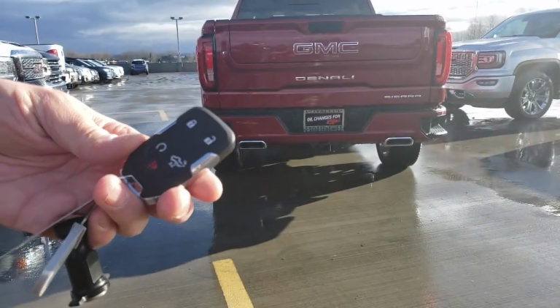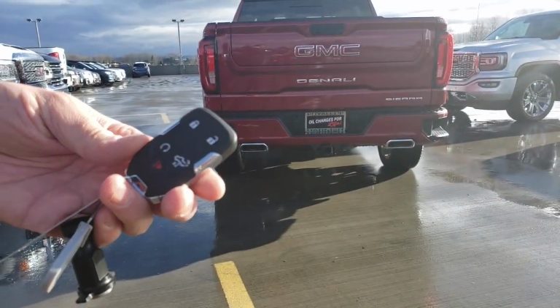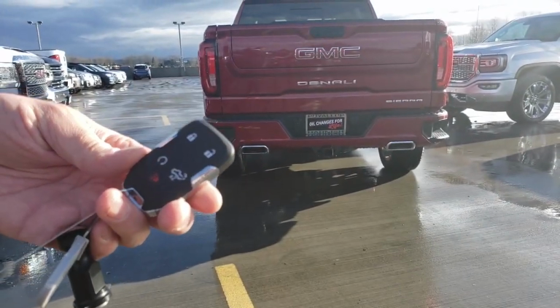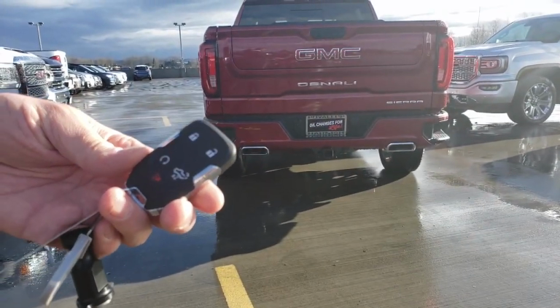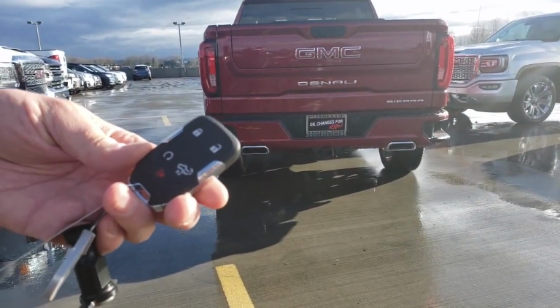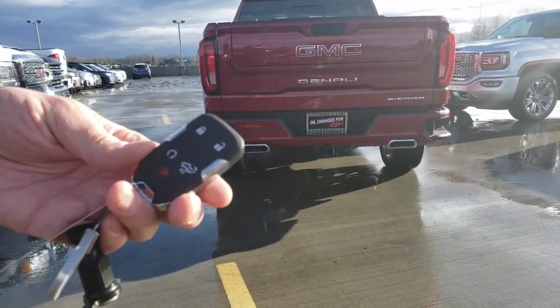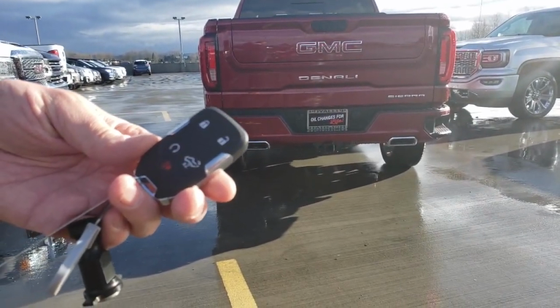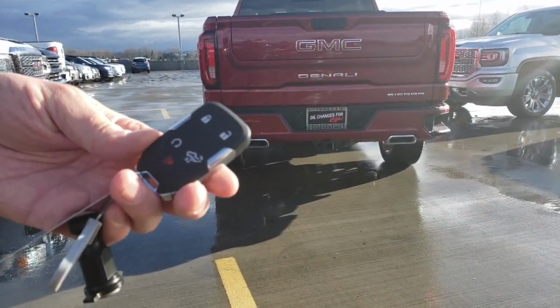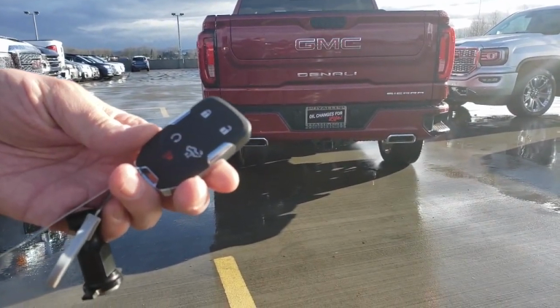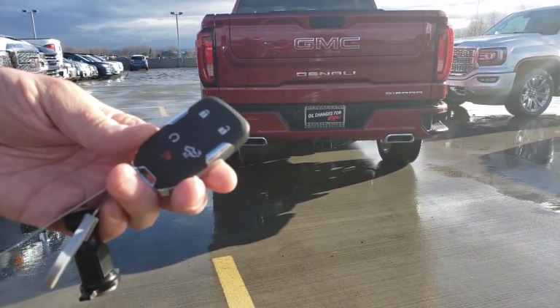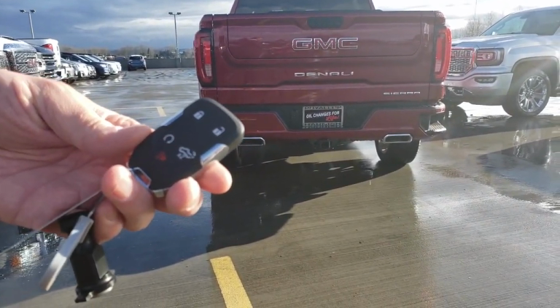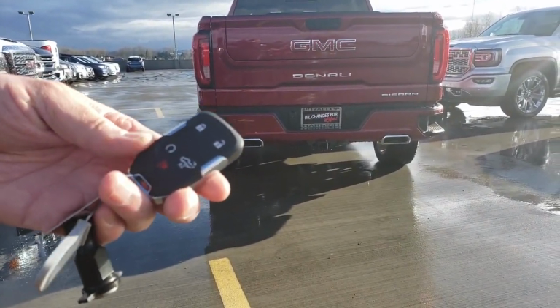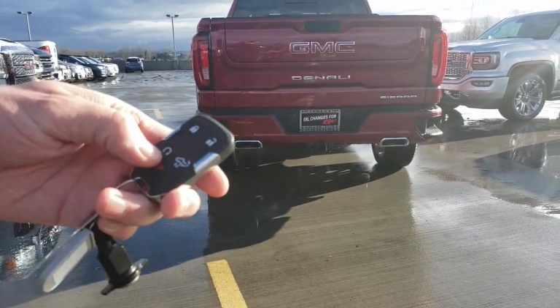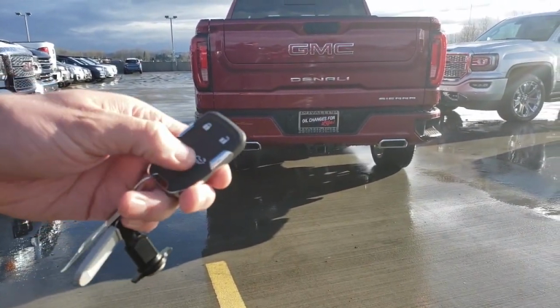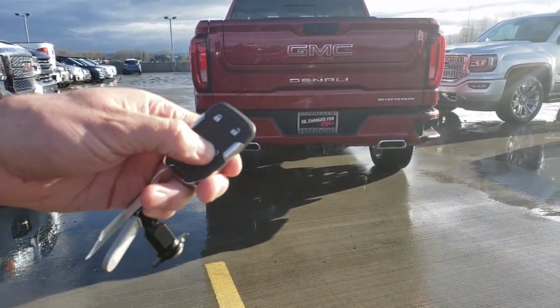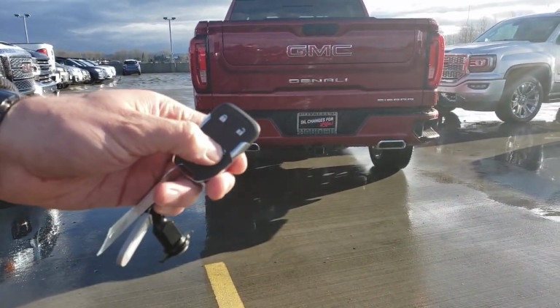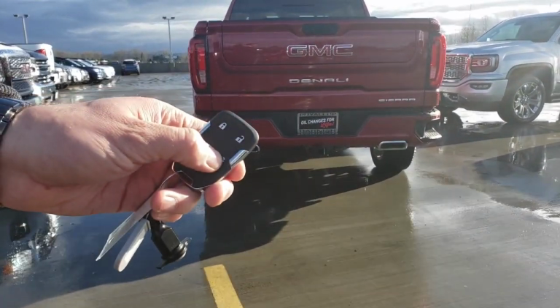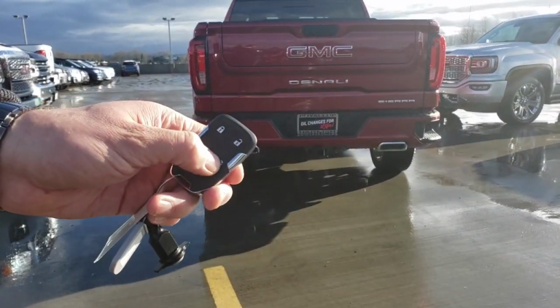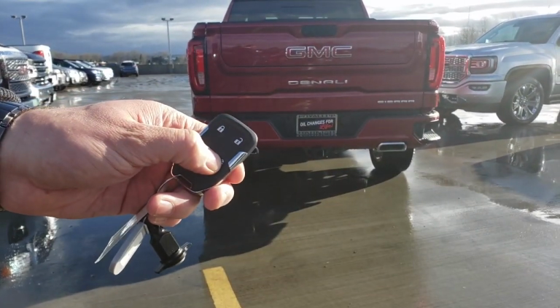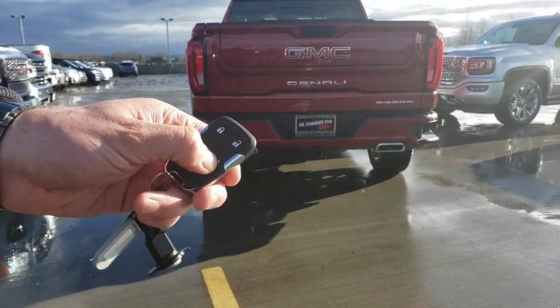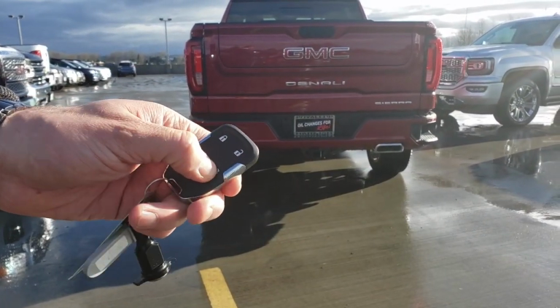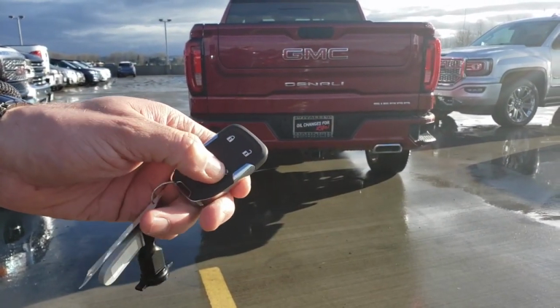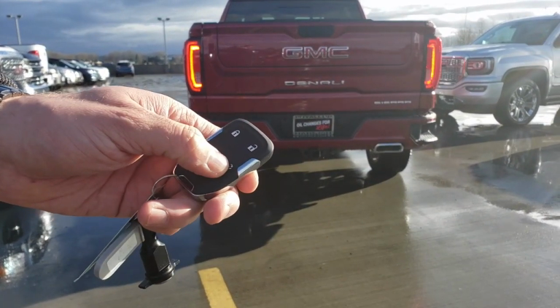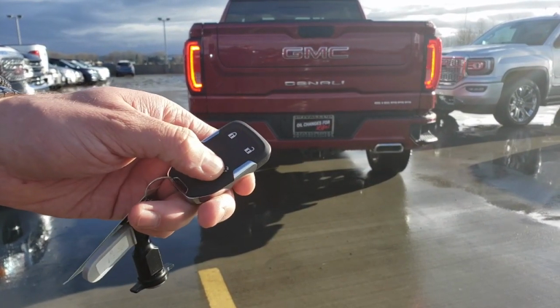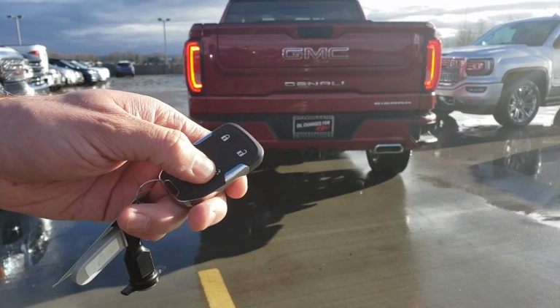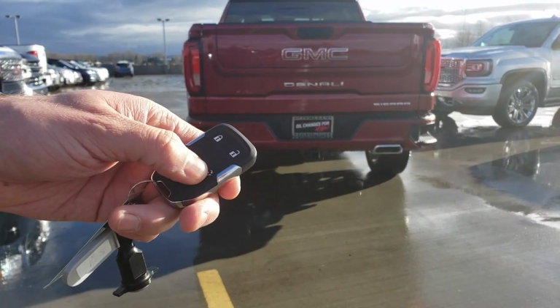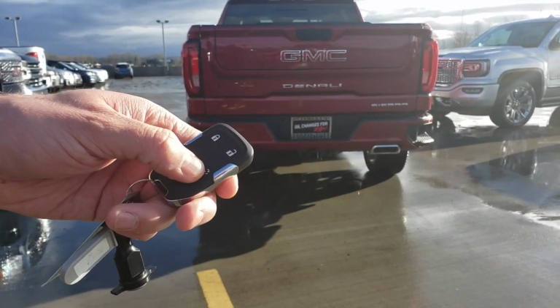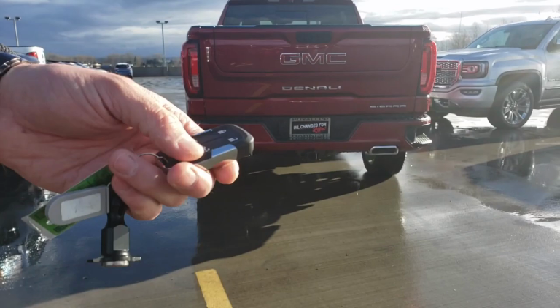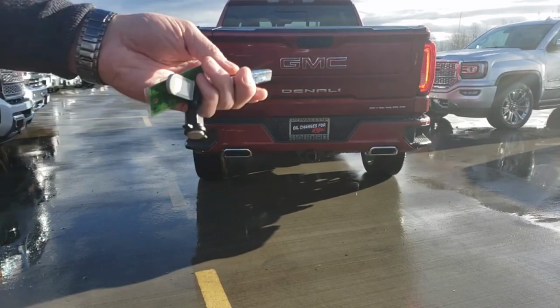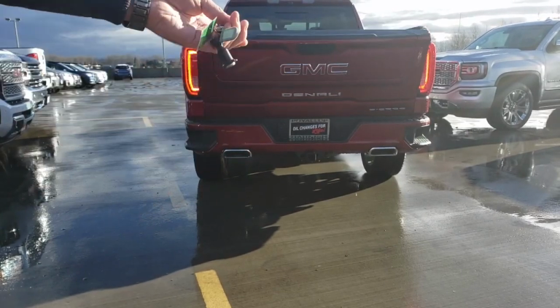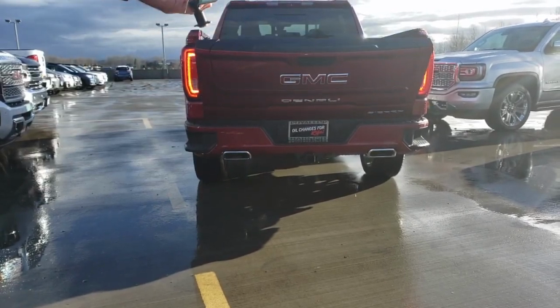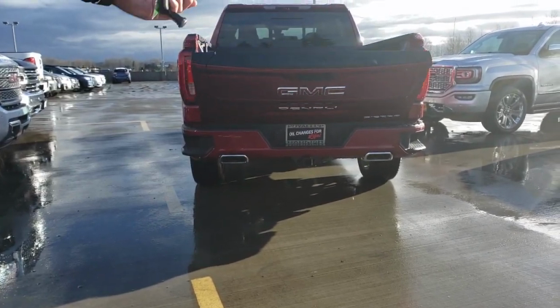Here's how to work the electronic tailgate. Hit this button twice and let it do the magic.